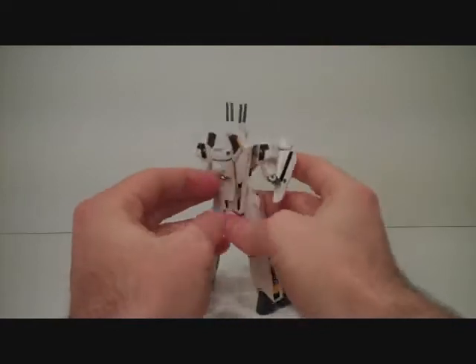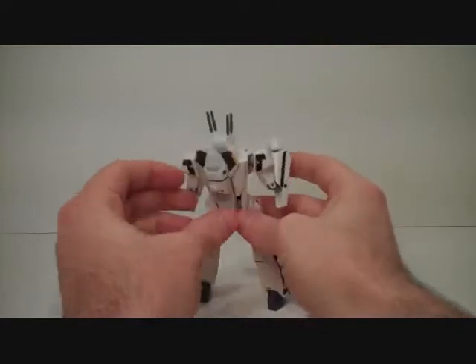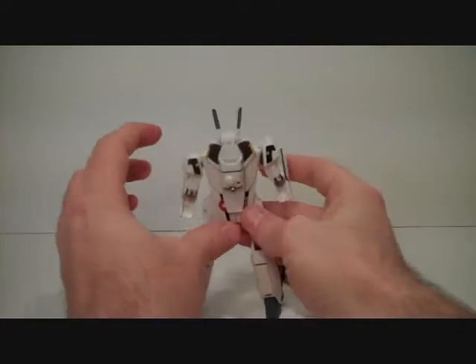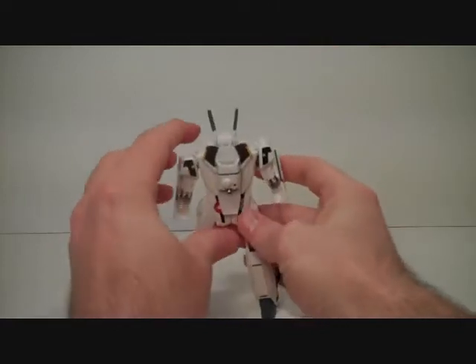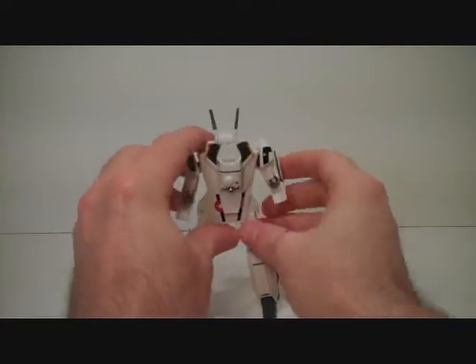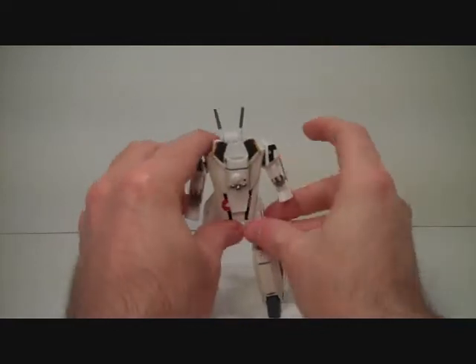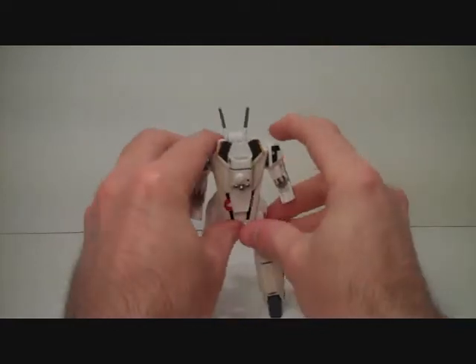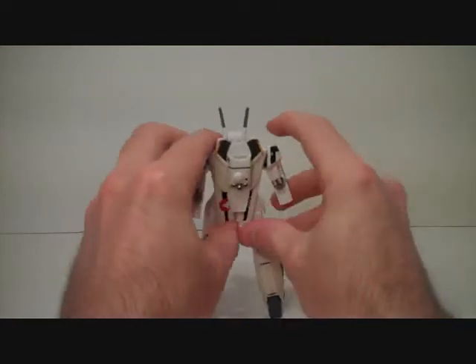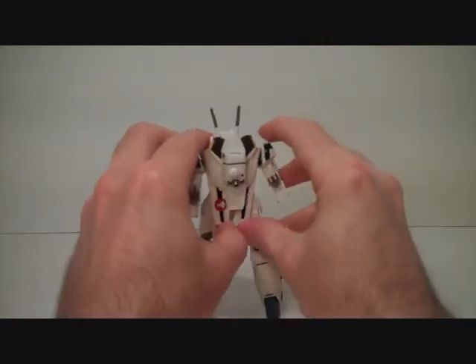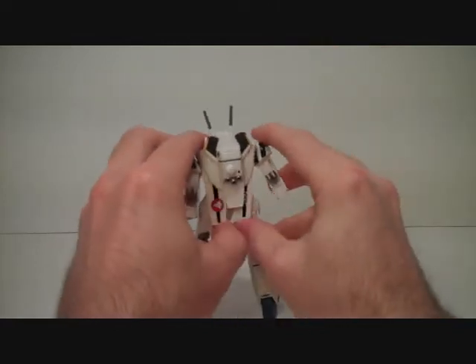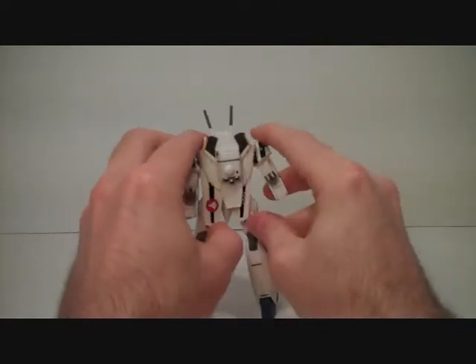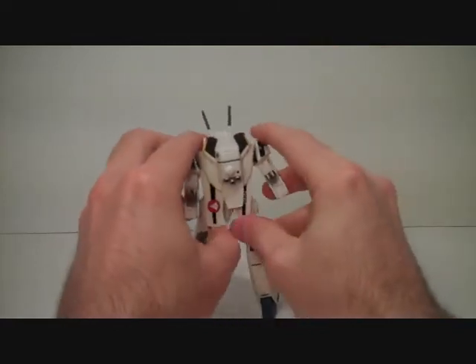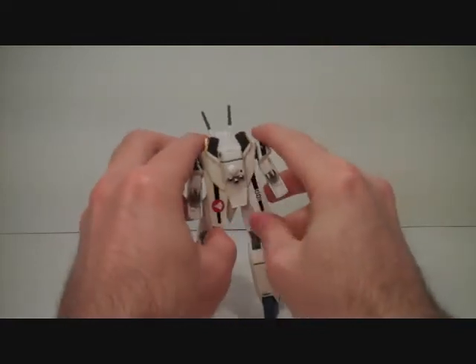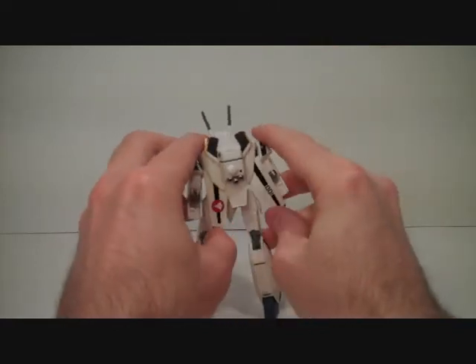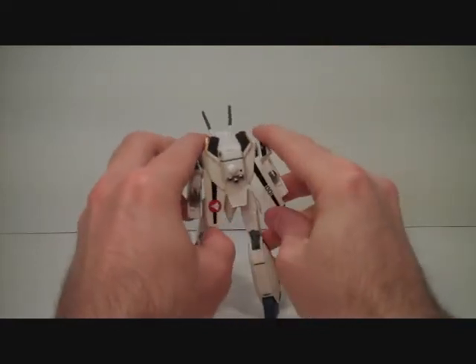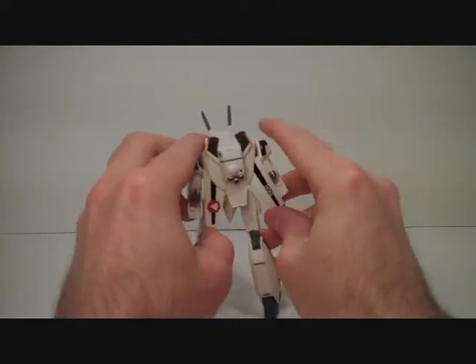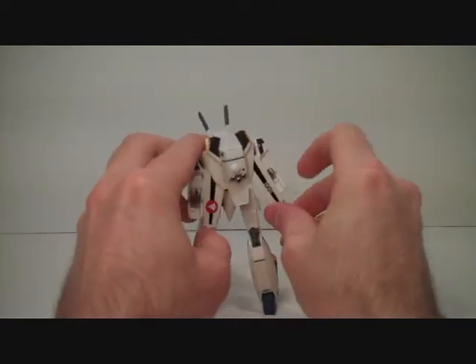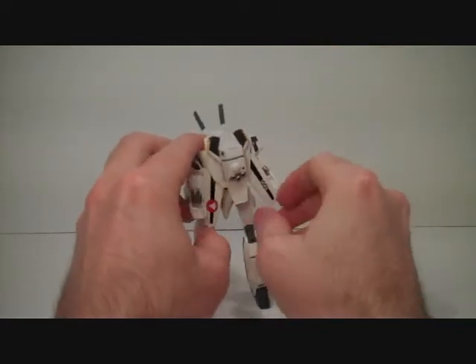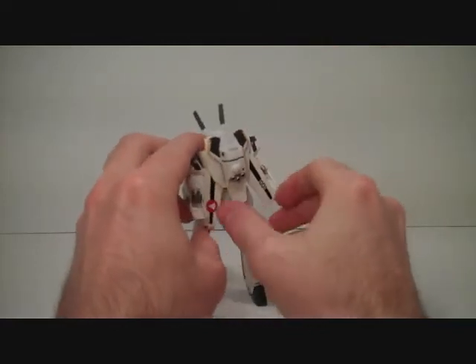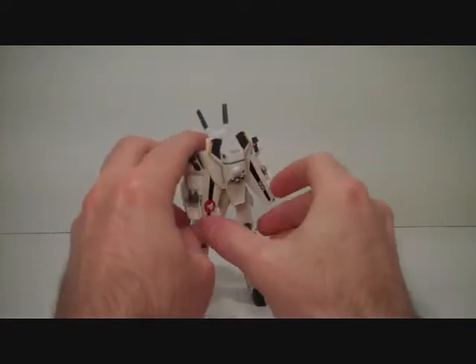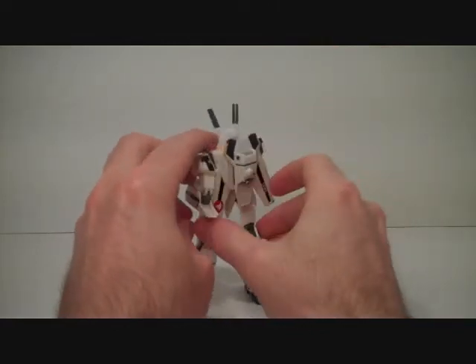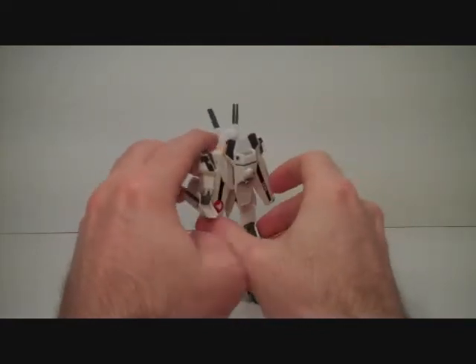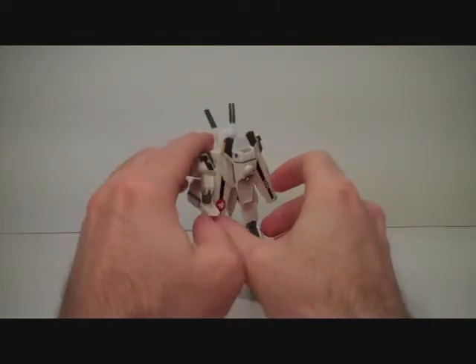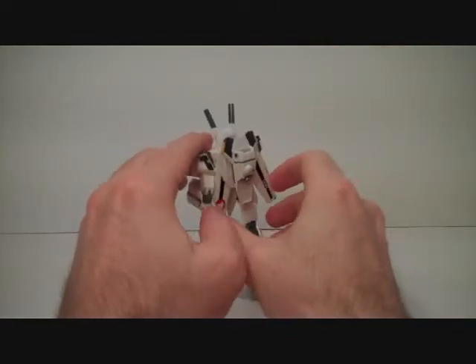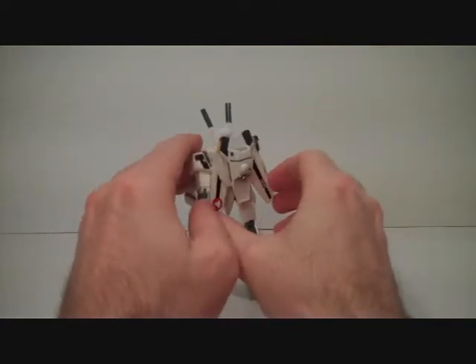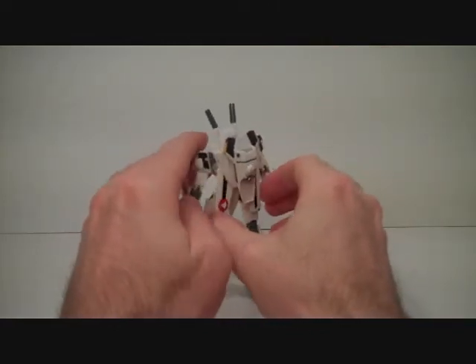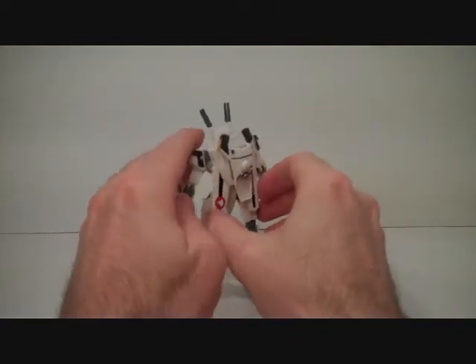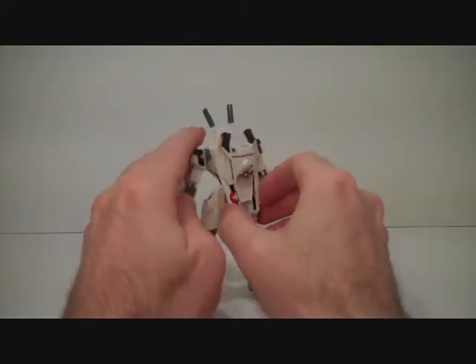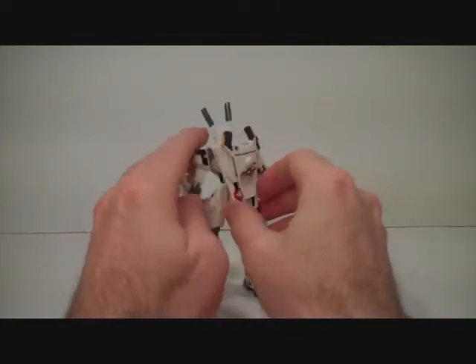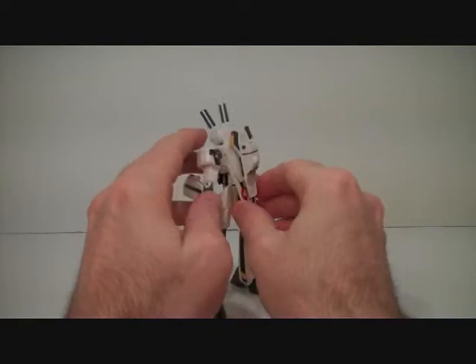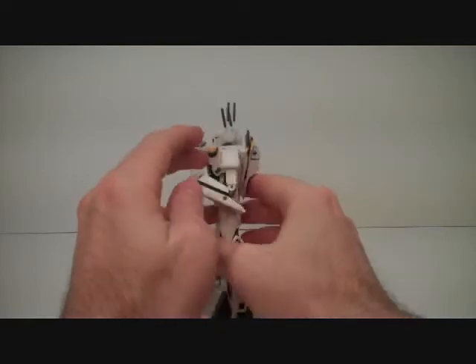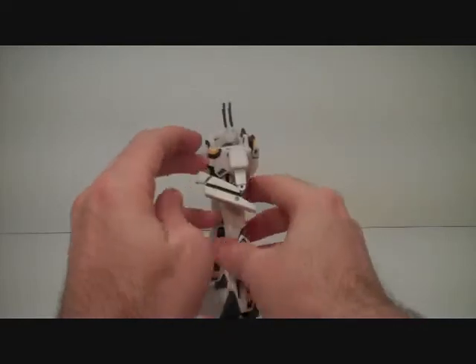From the back, the wings open up. If you want to do a pose with the wings open, that's available to you.